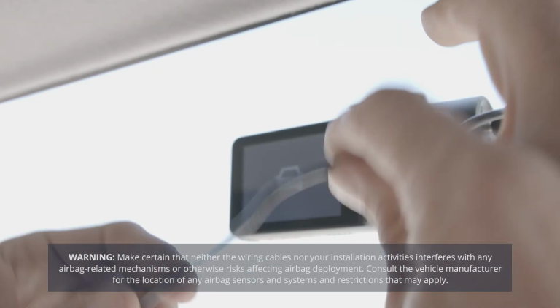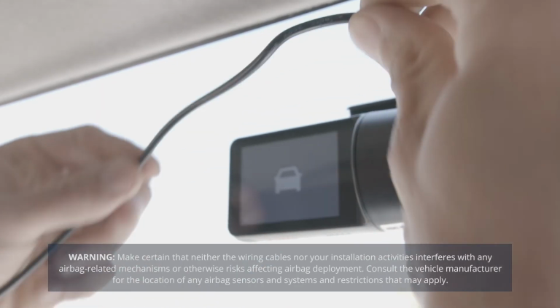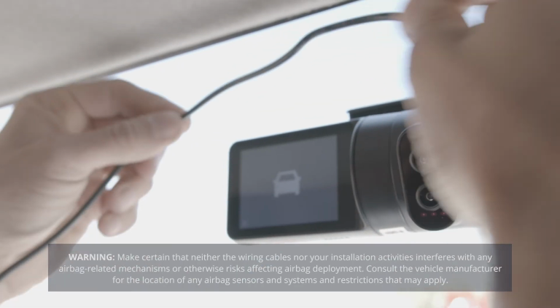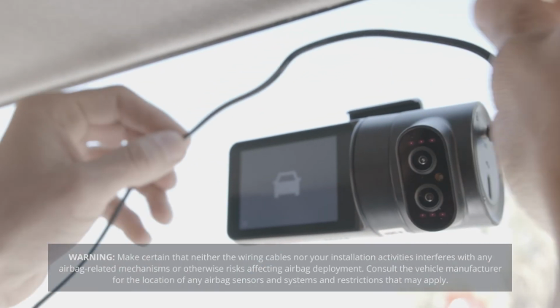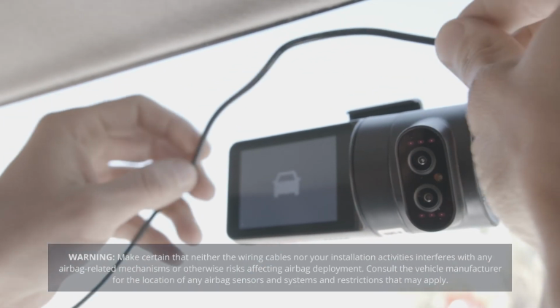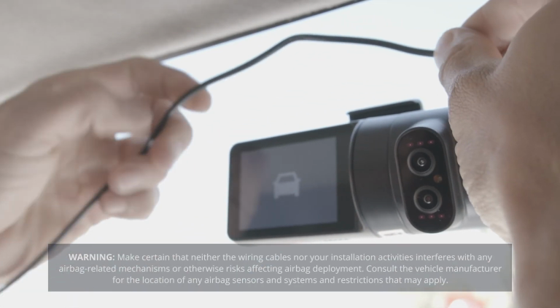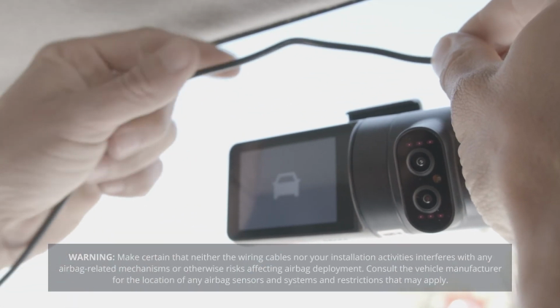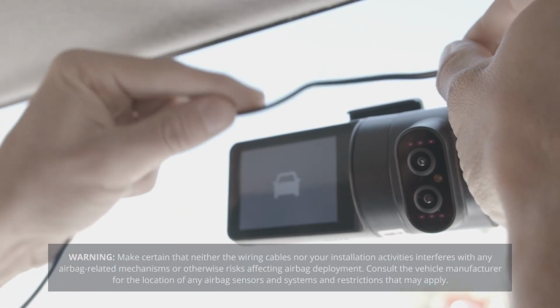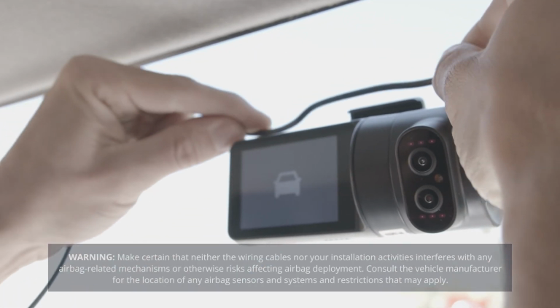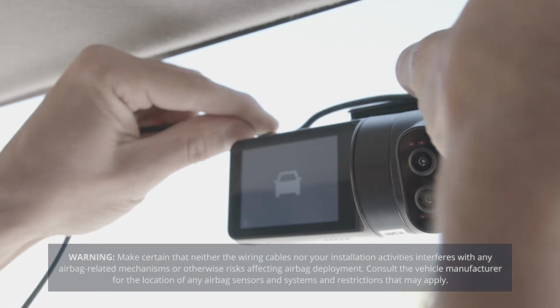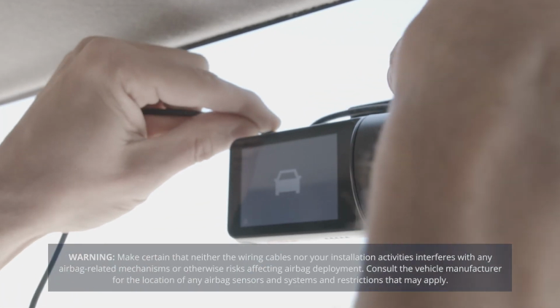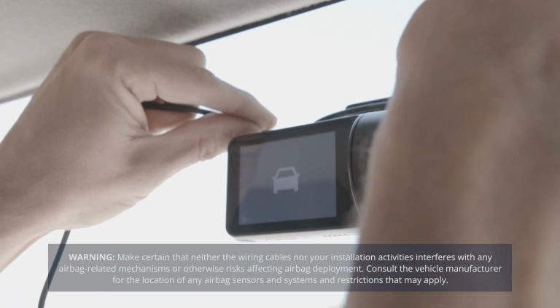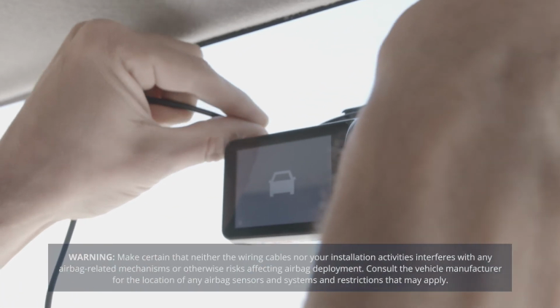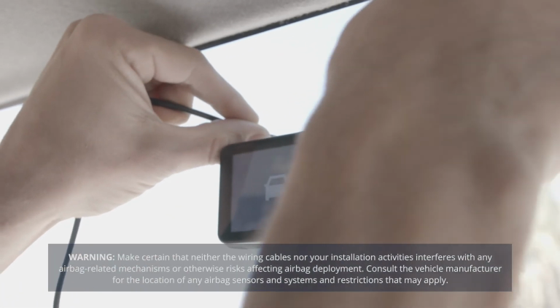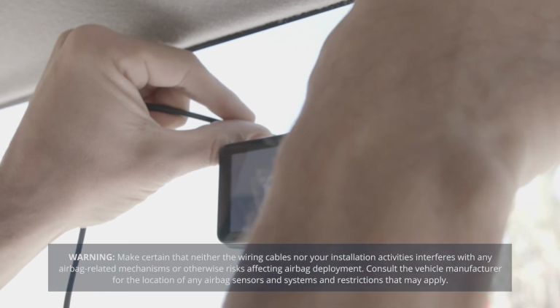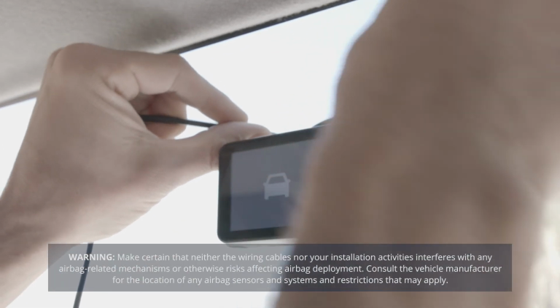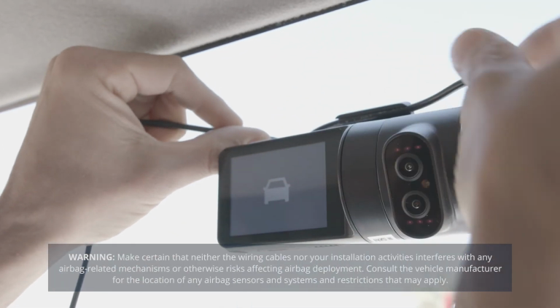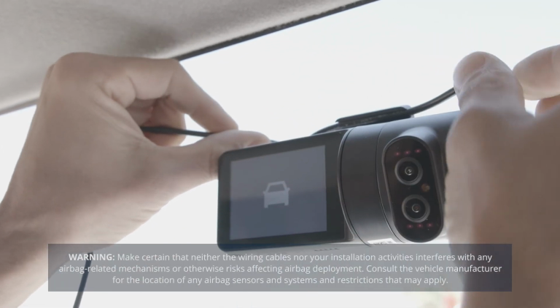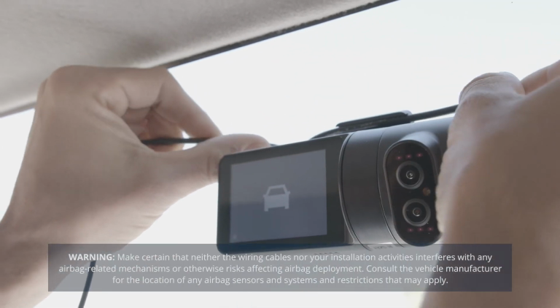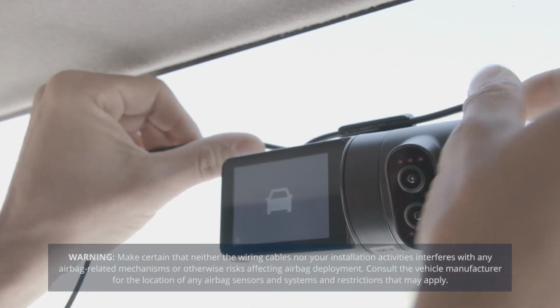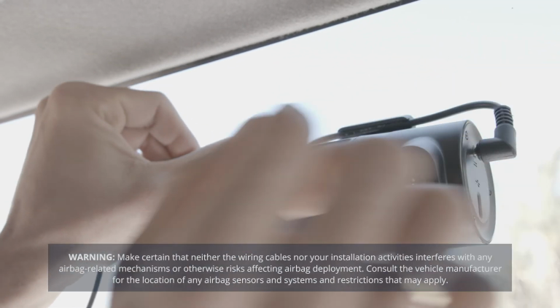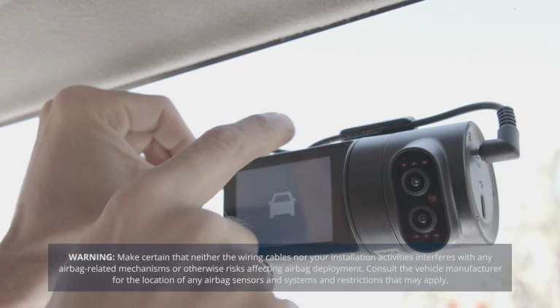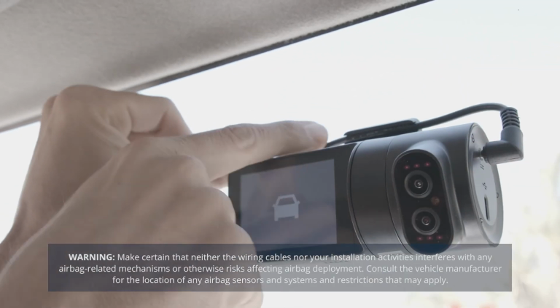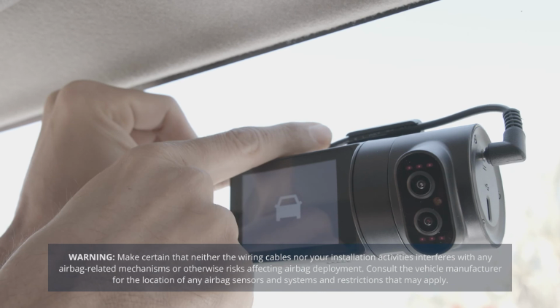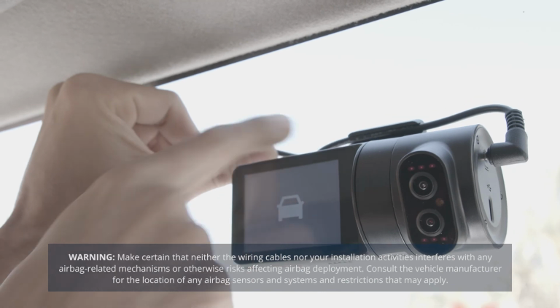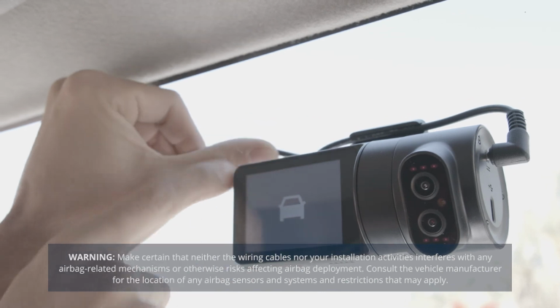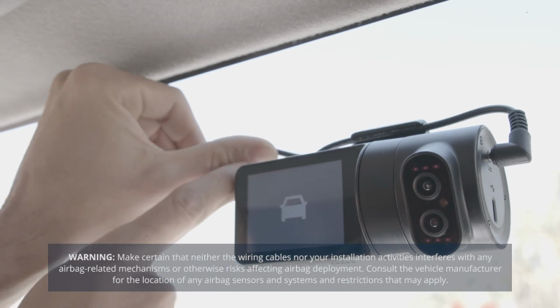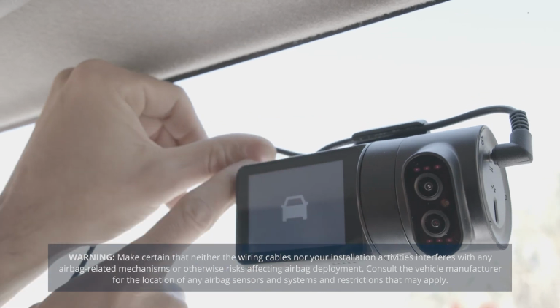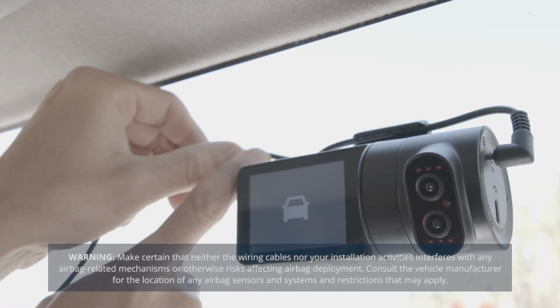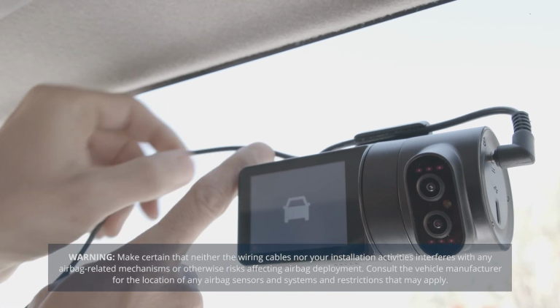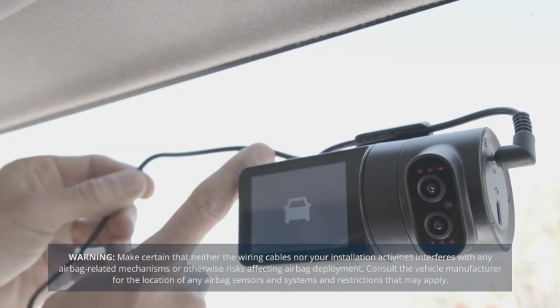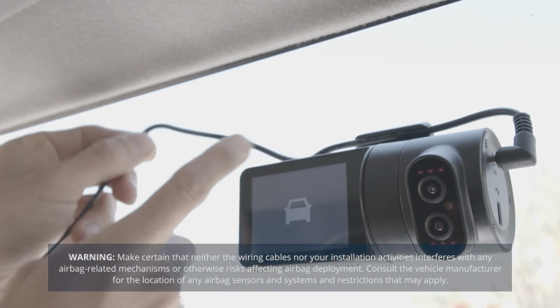Now that the camera is properly installed, run the power cable along the headliner of the vehicle from the A-pillar to the power source.